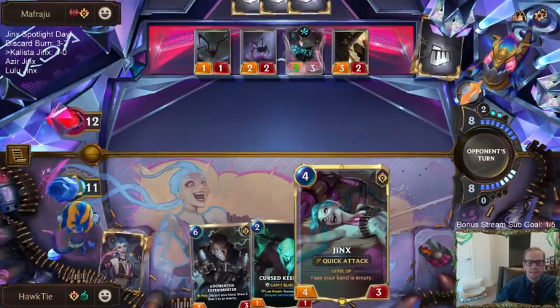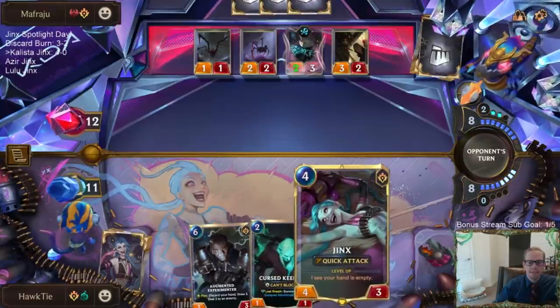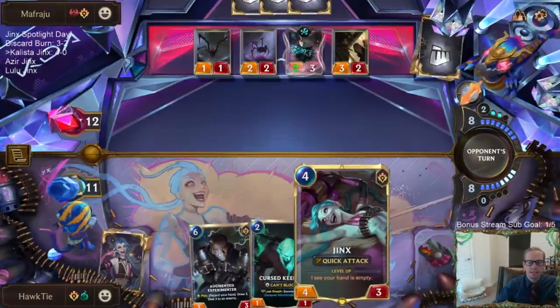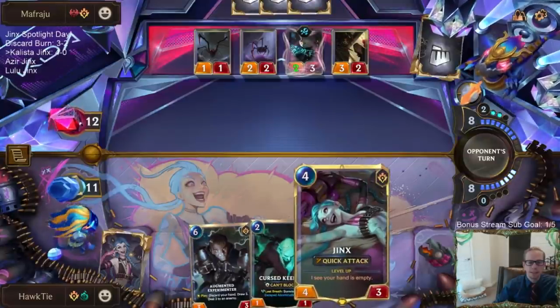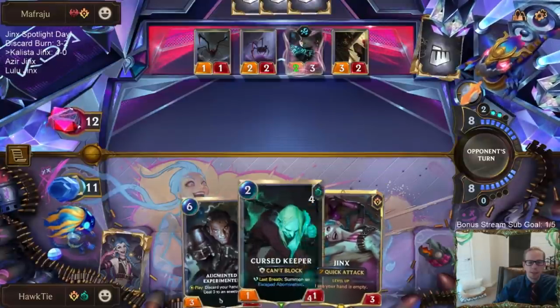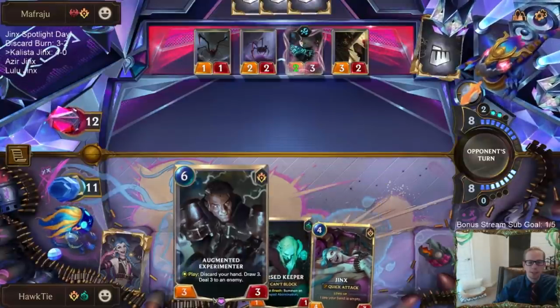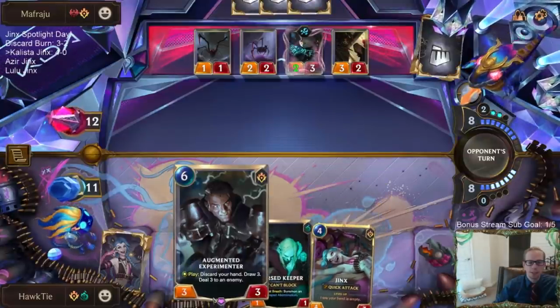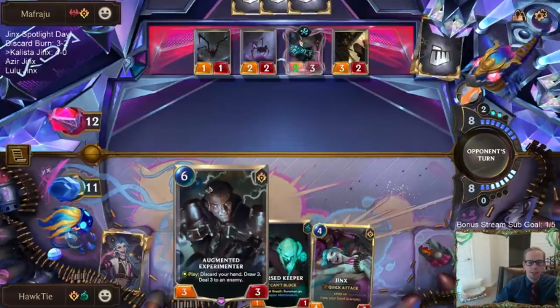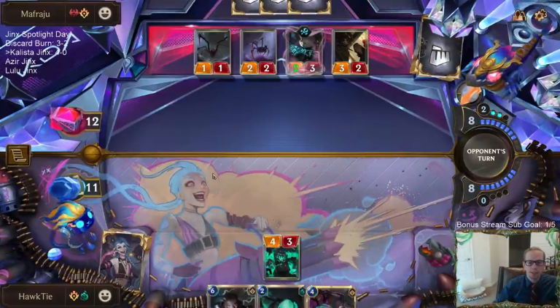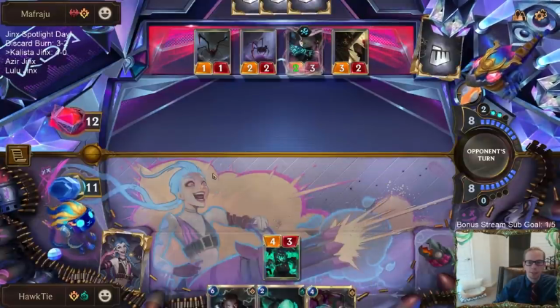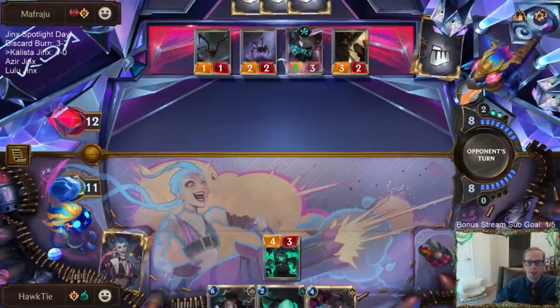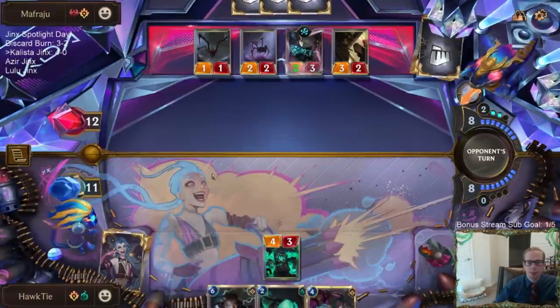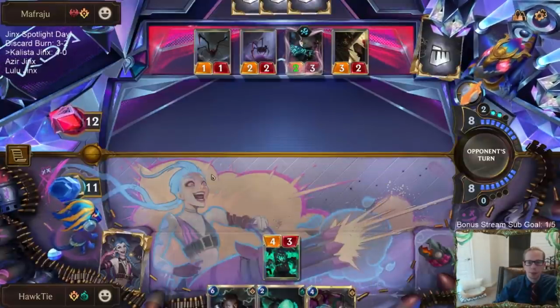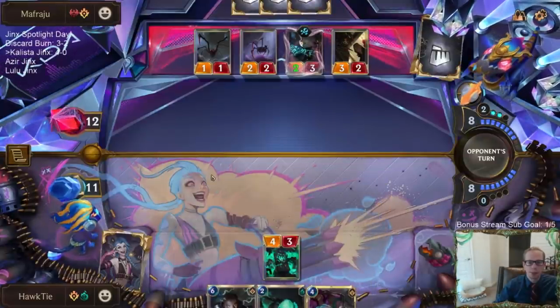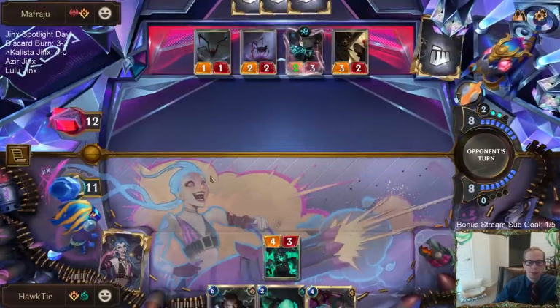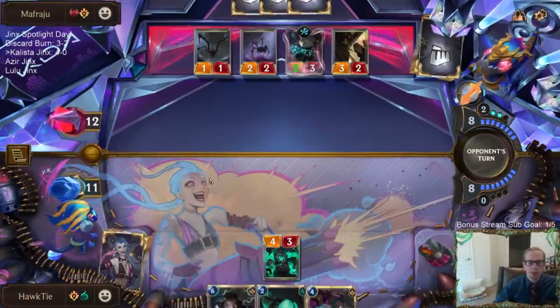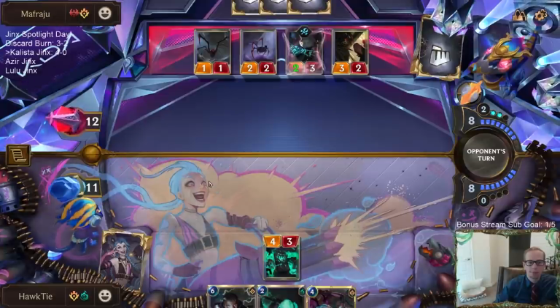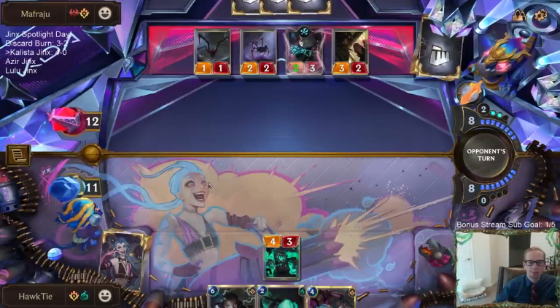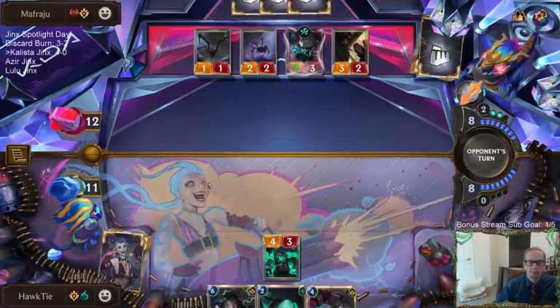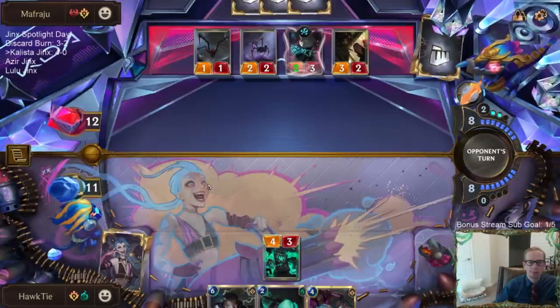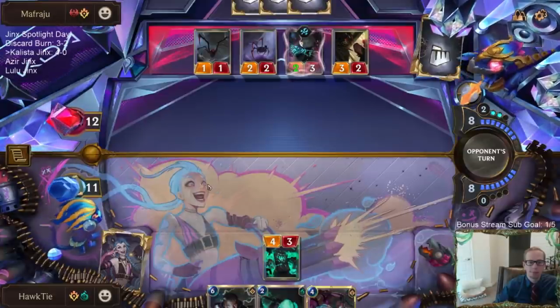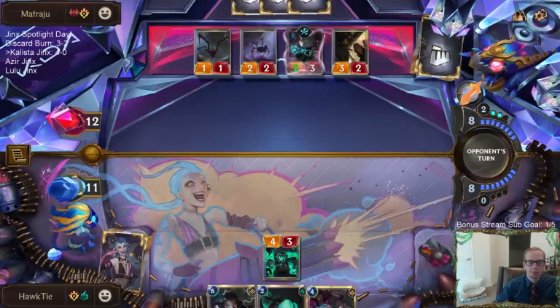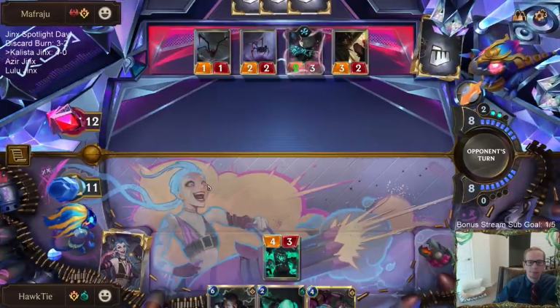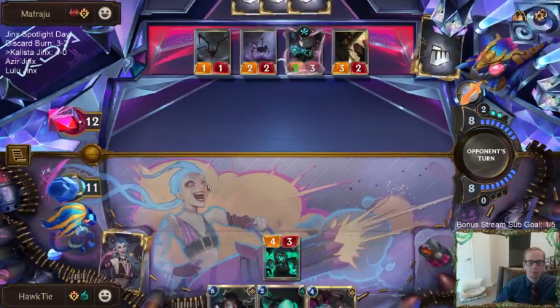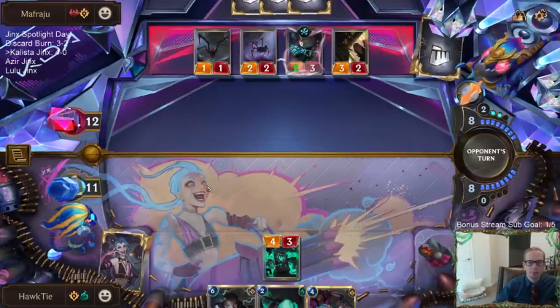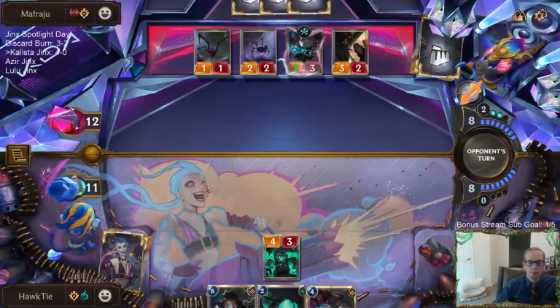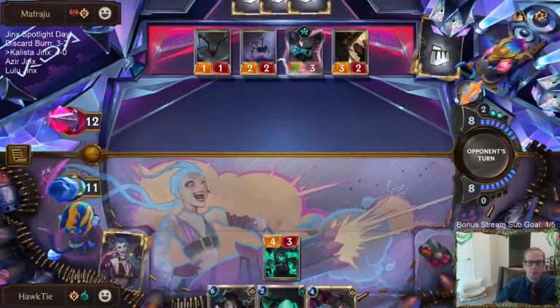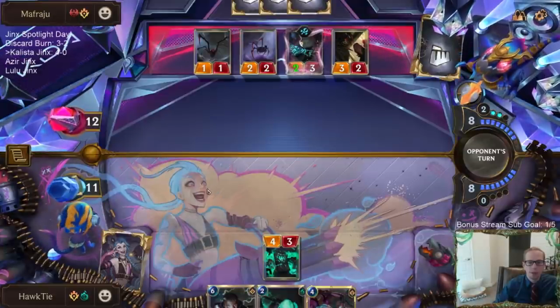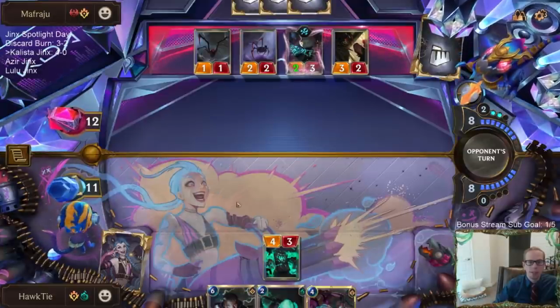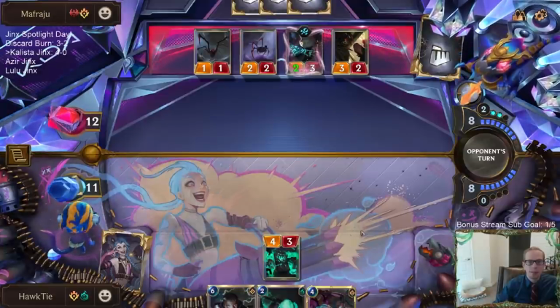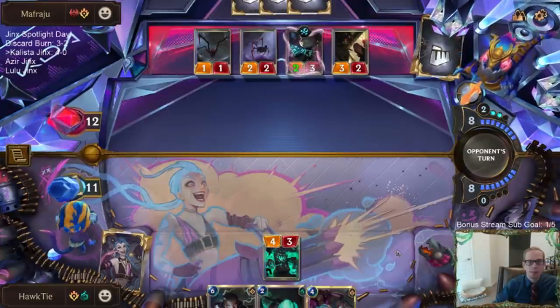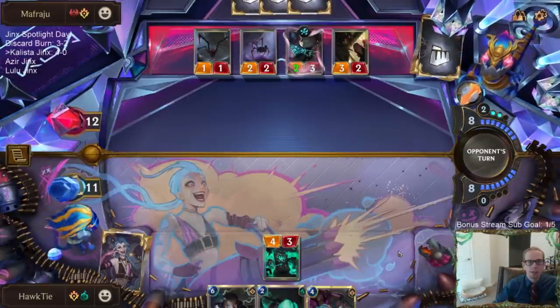Jinx - I think we're going to have to discard you. I think we have to go with the Experimenter this round. They can't have Captain Farron also, right? Like they've had all this good interaction that's worked out really well for them - they can't just also have Captain Farron.